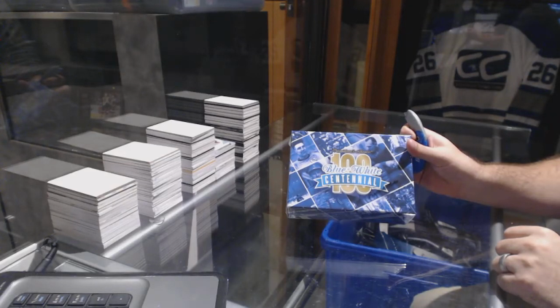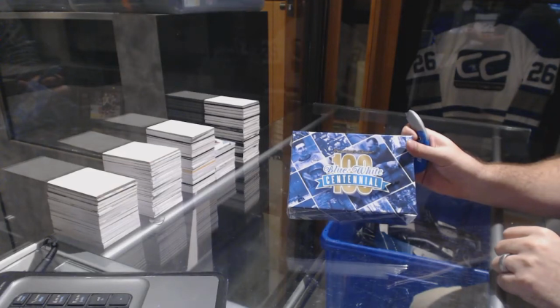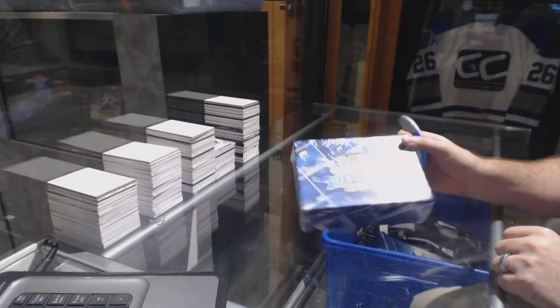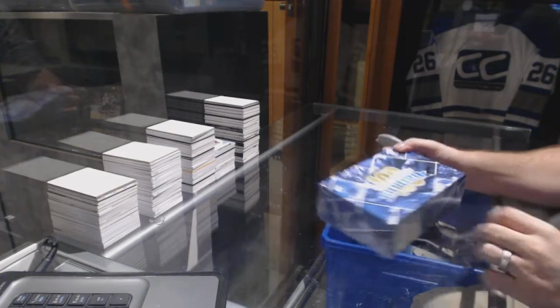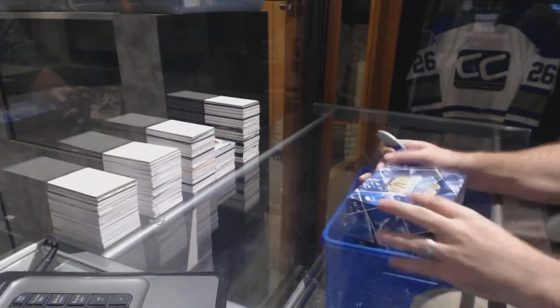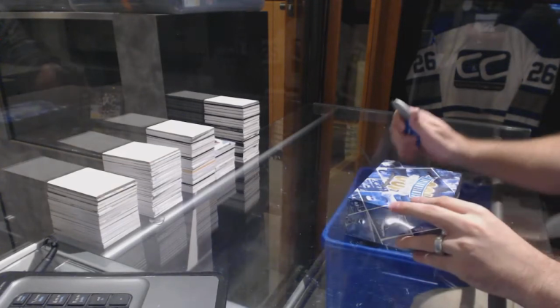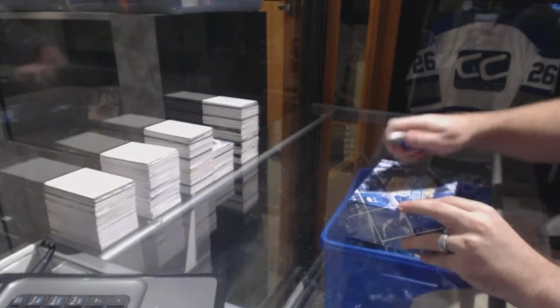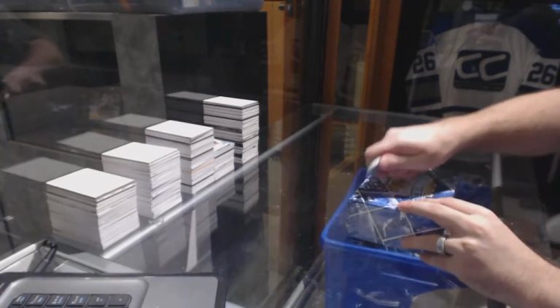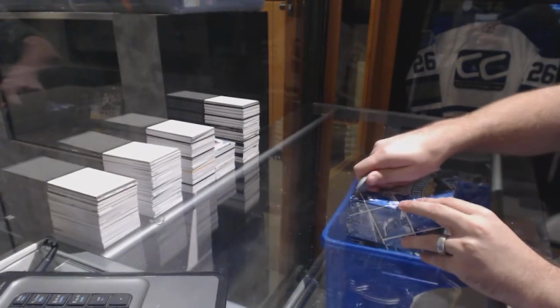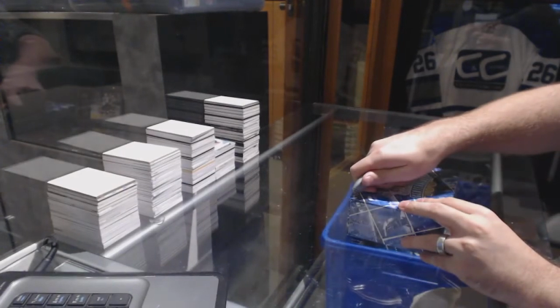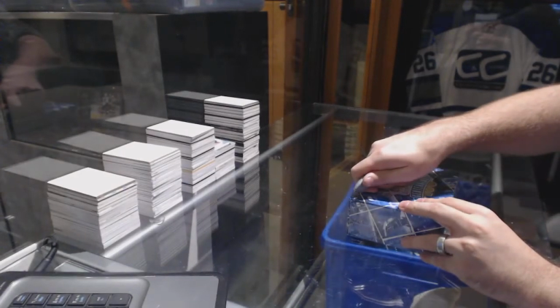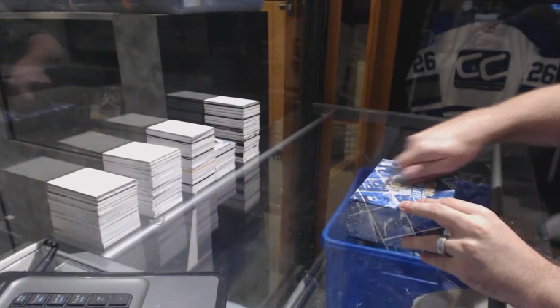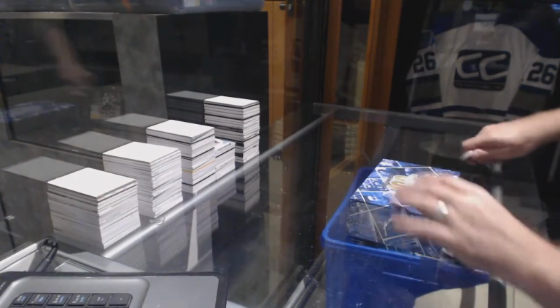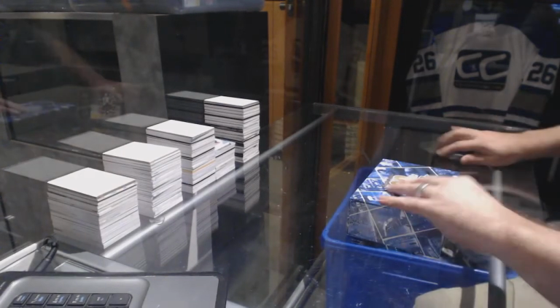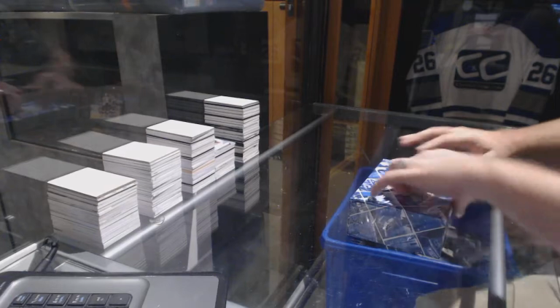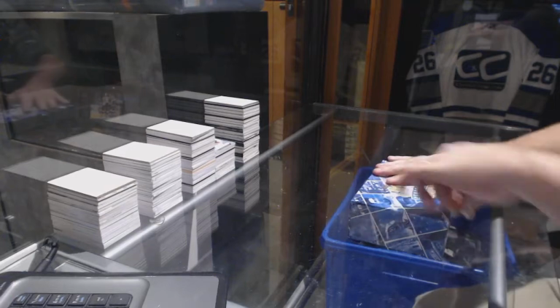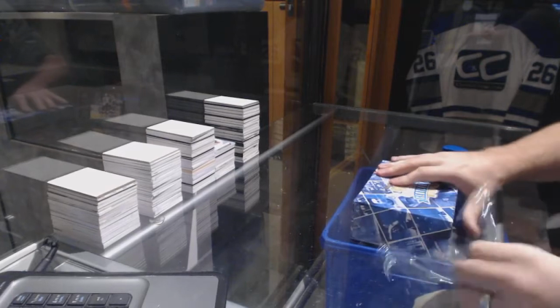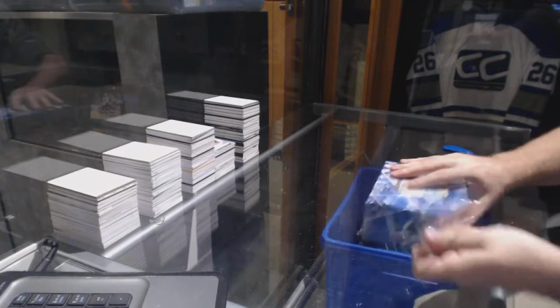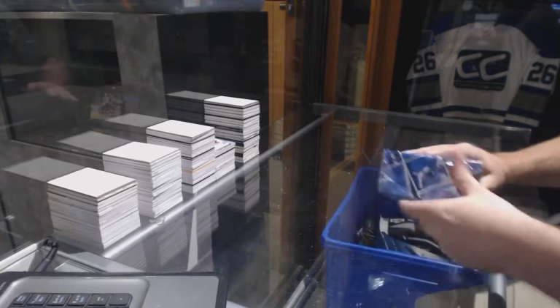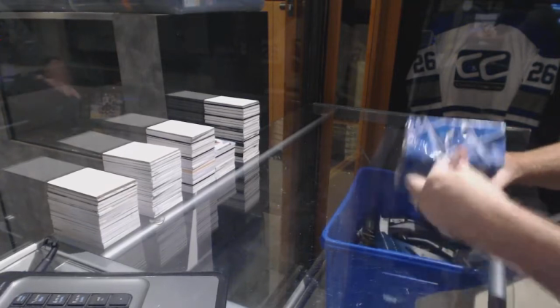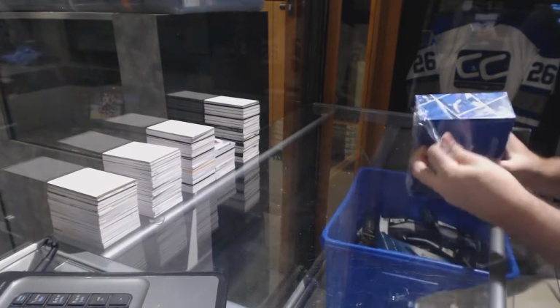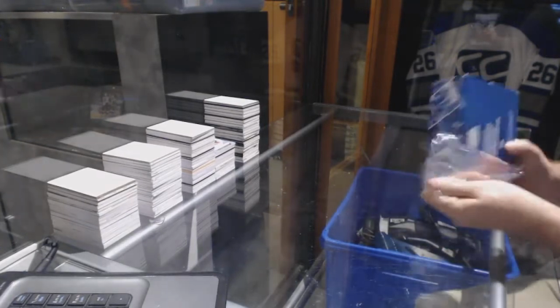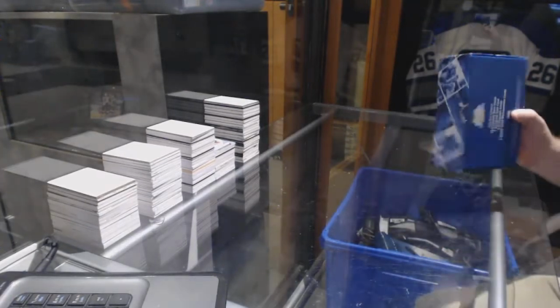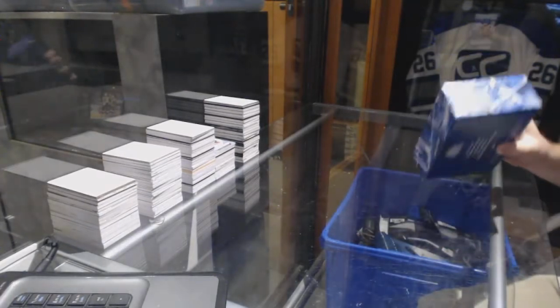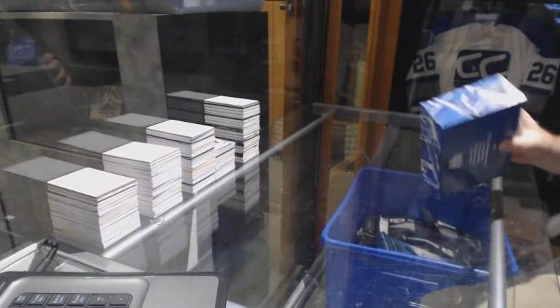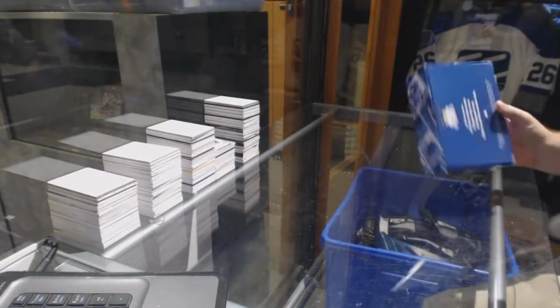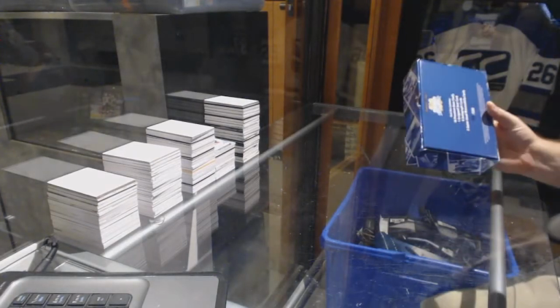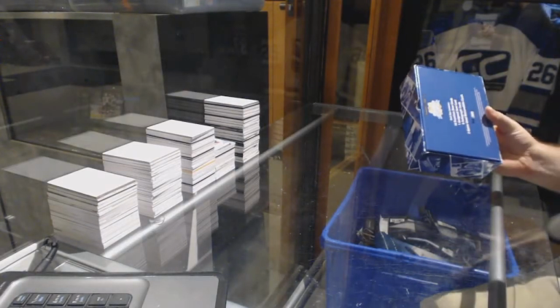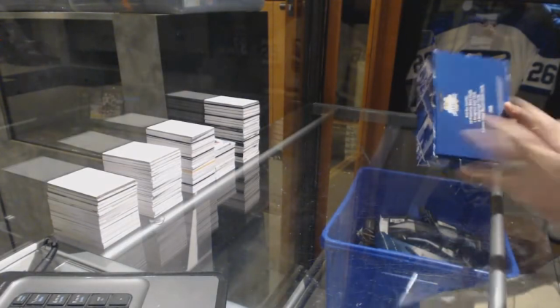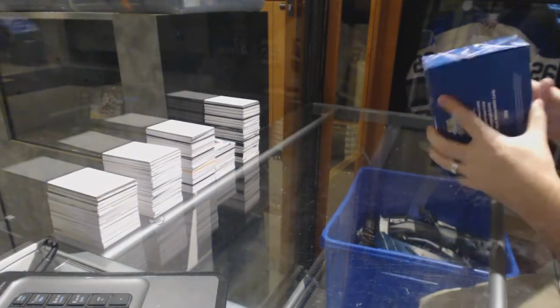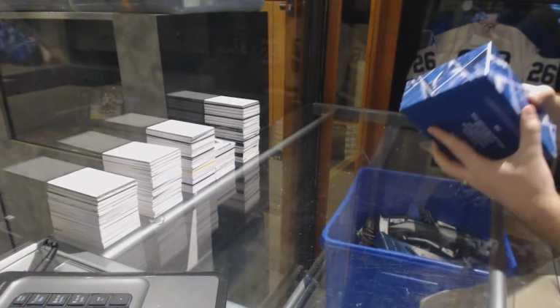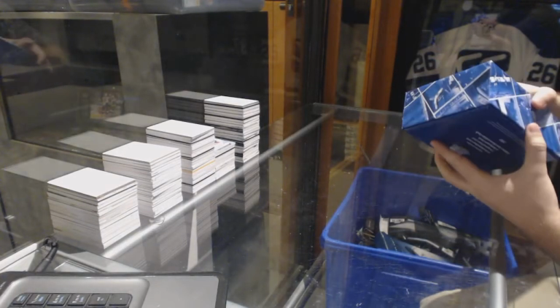Here we go! Starting off CZ Break 6883, we have the Blue and White Centennial Draft, box number 314.